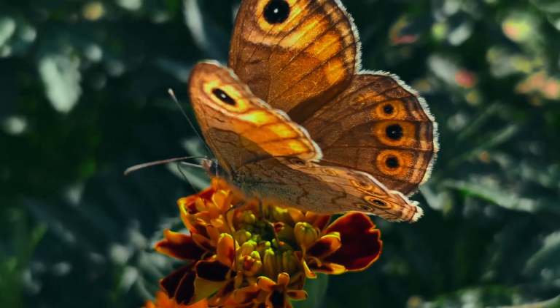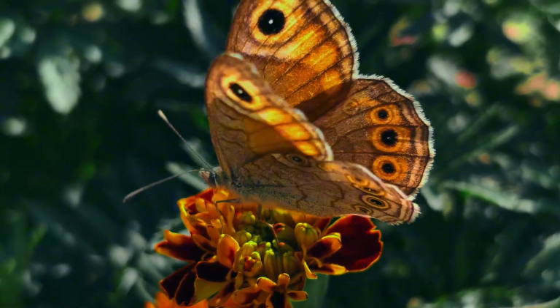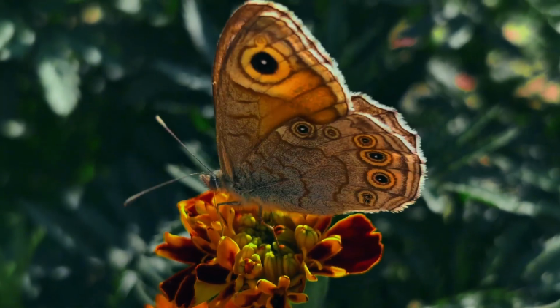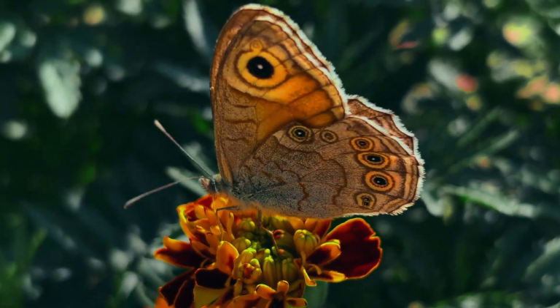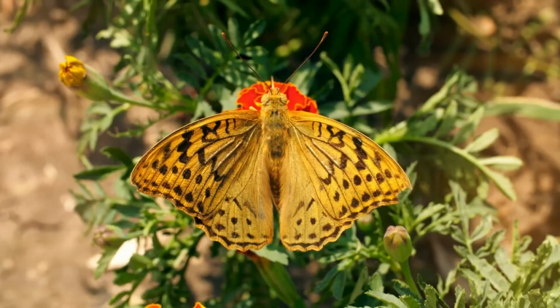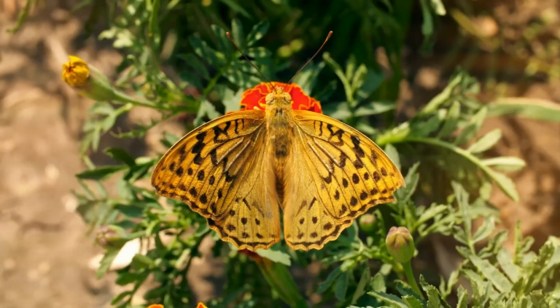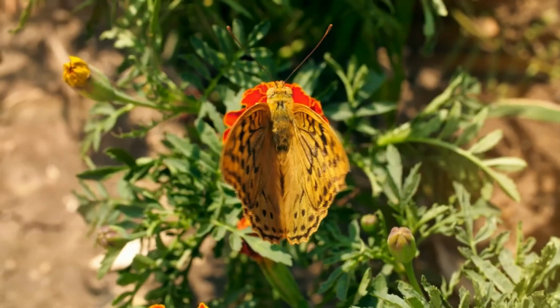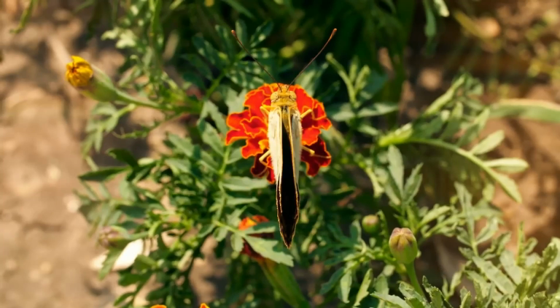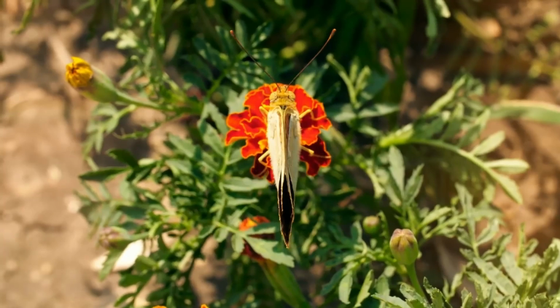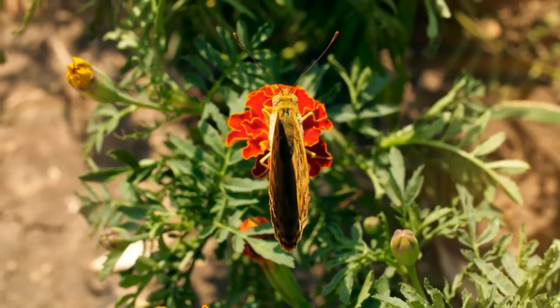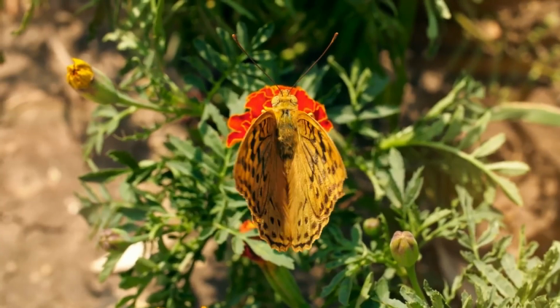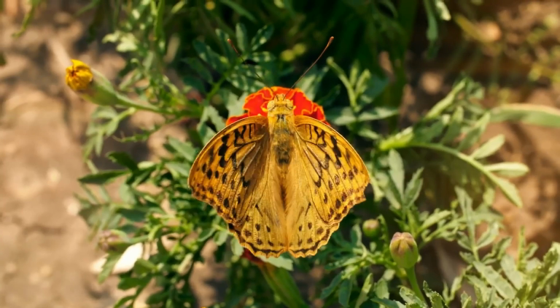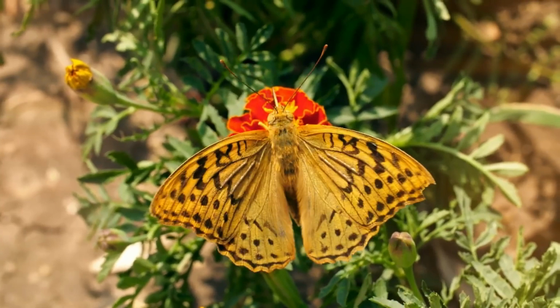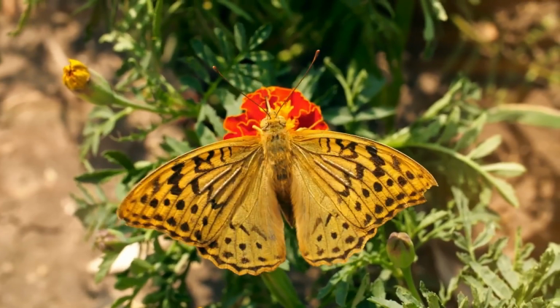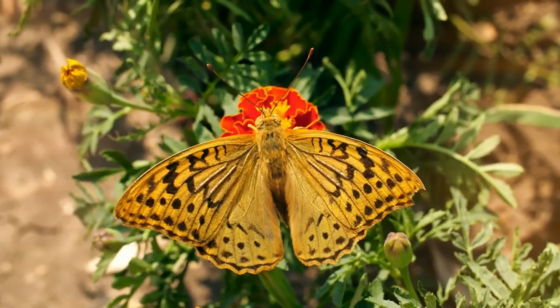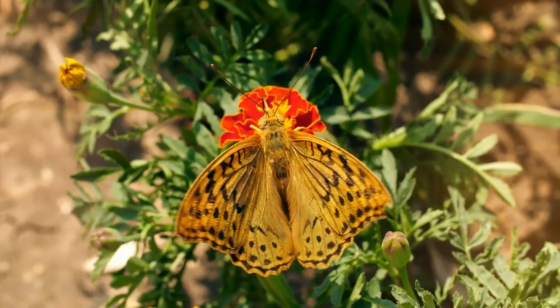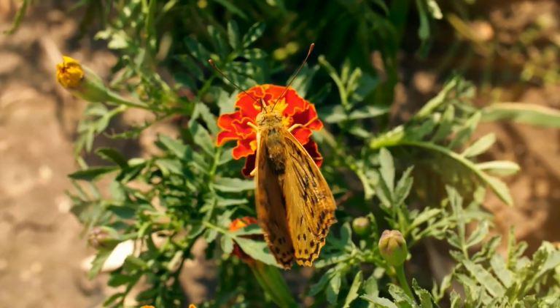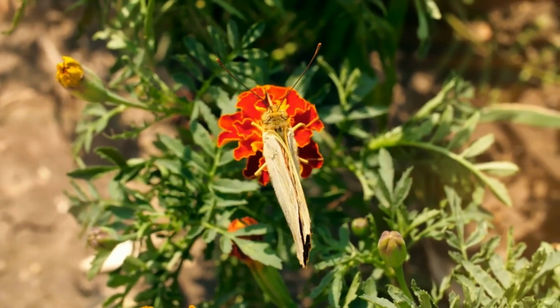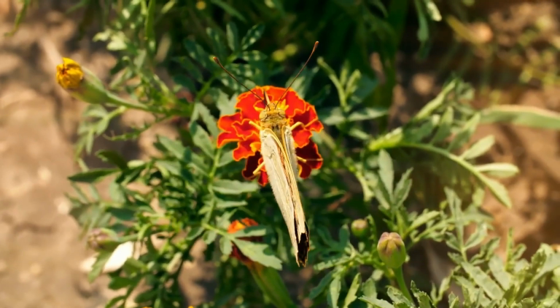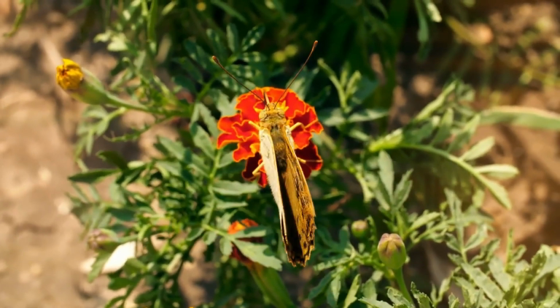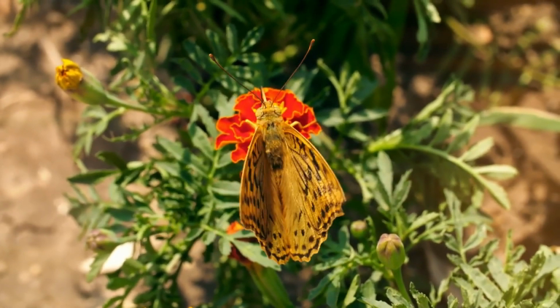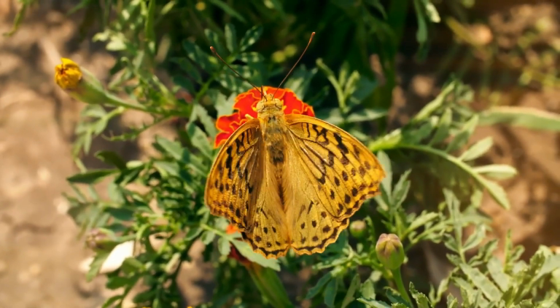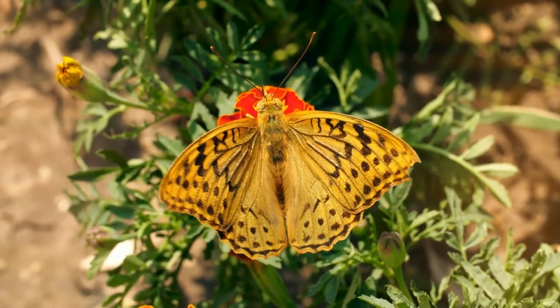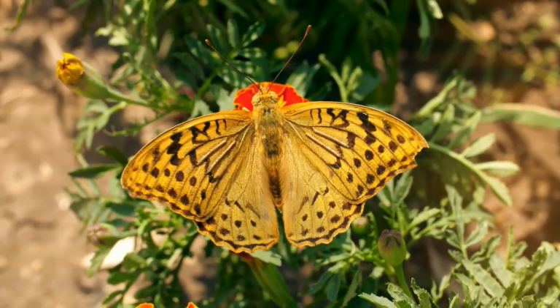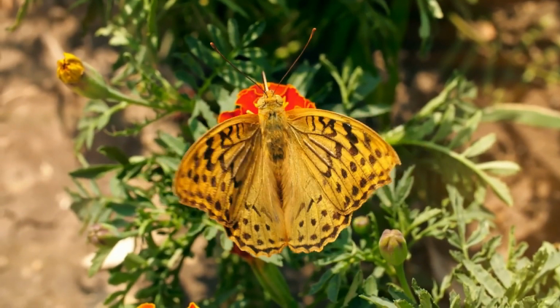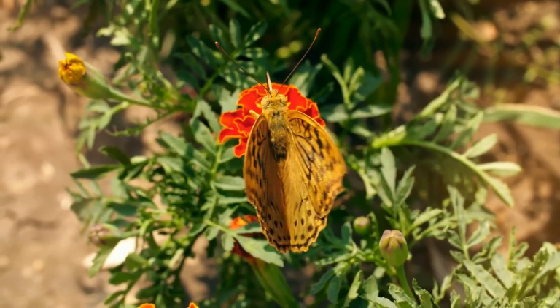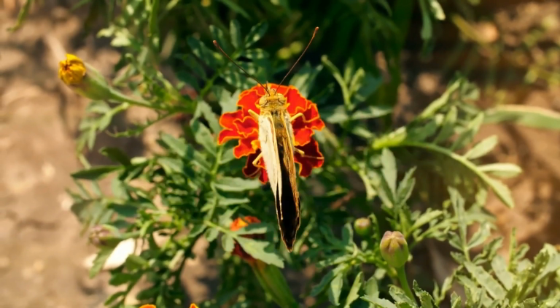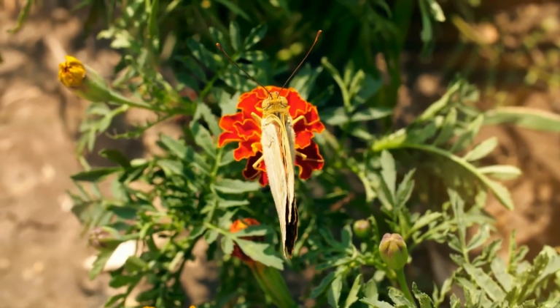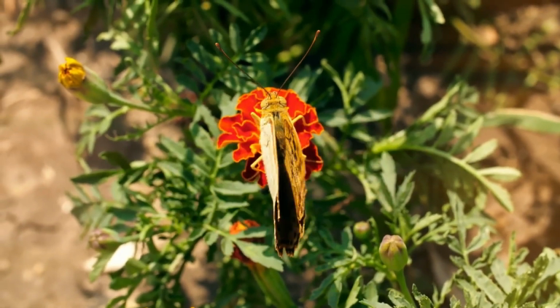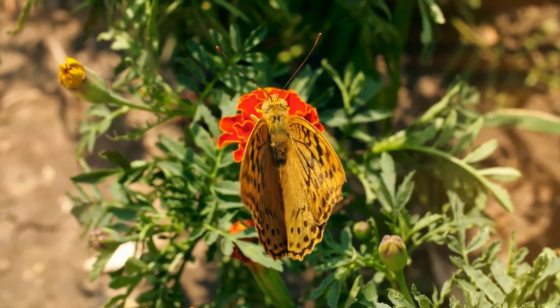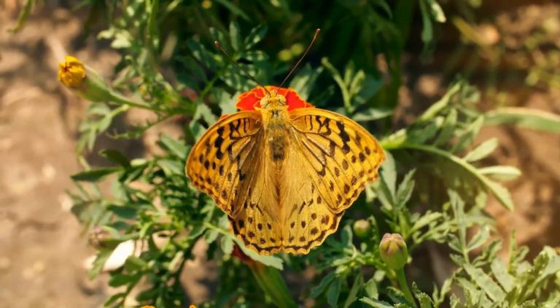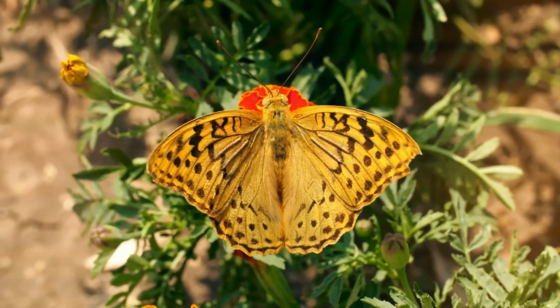Today, we are going to explore the amazing world of butterflies. So, let's get started.